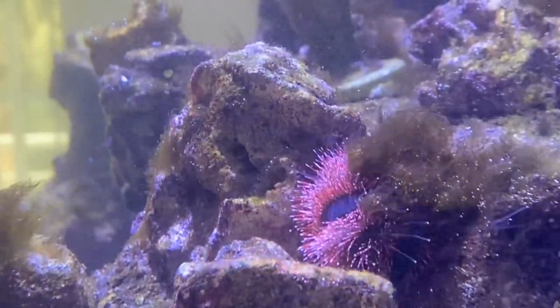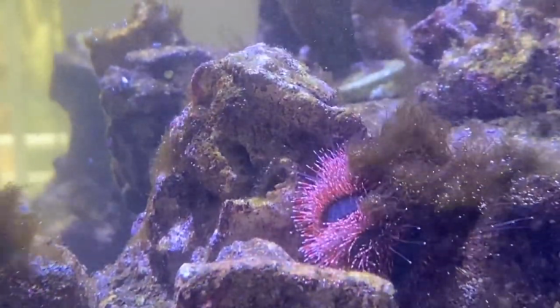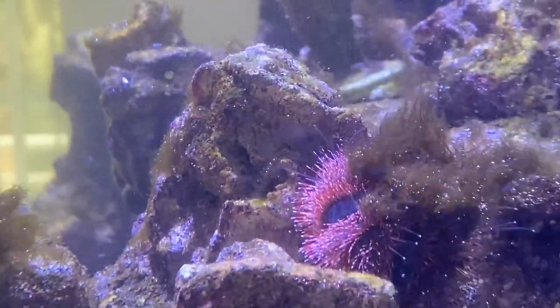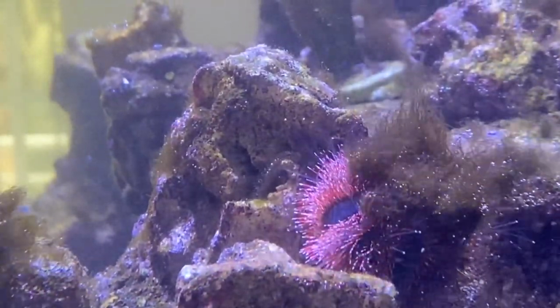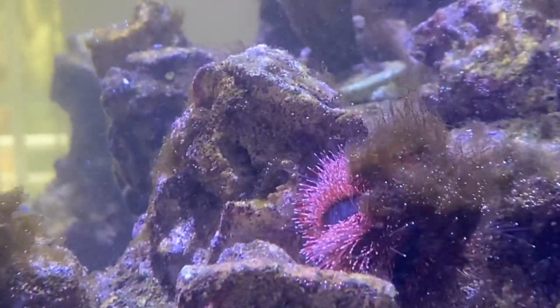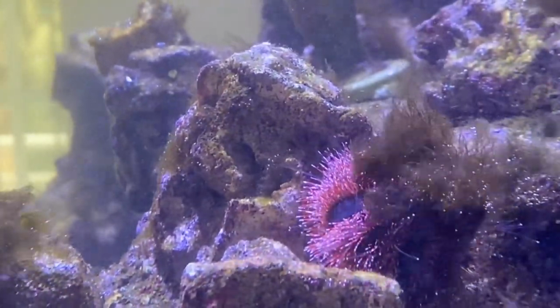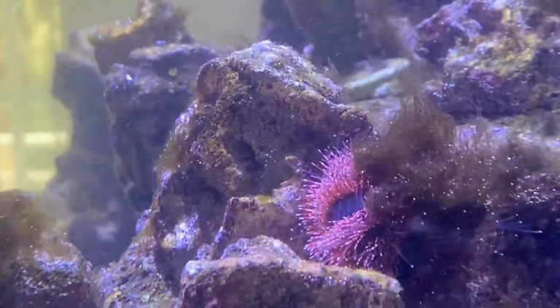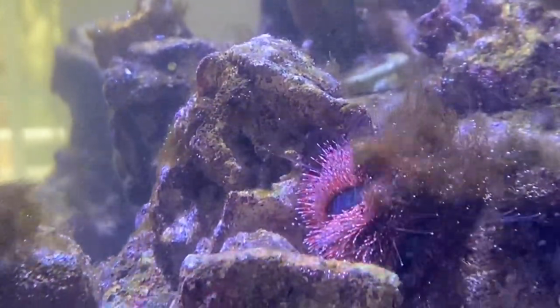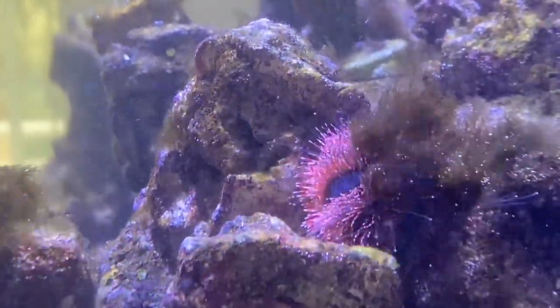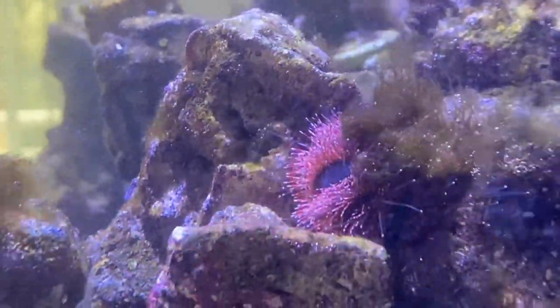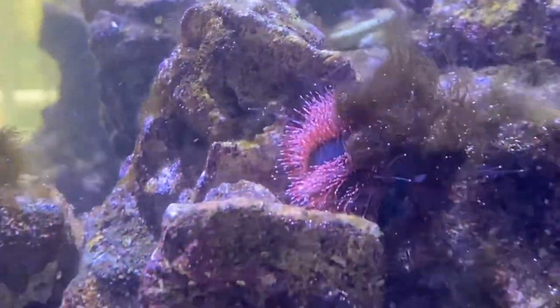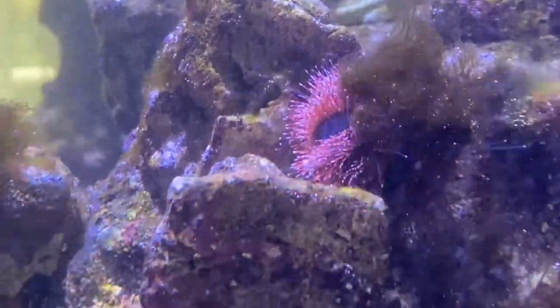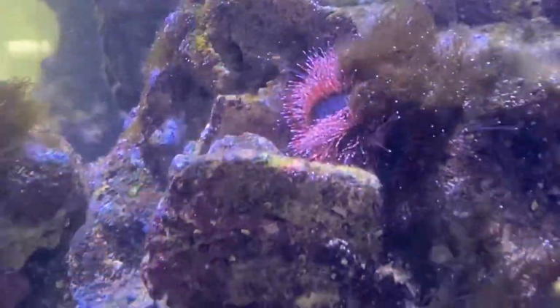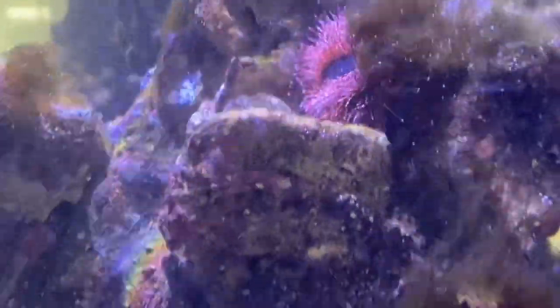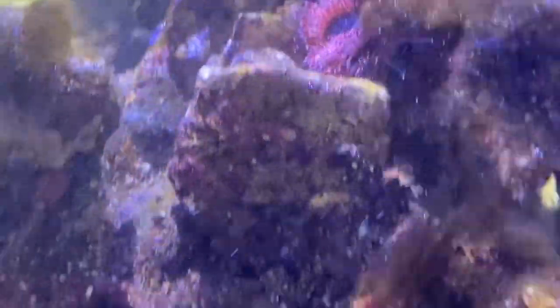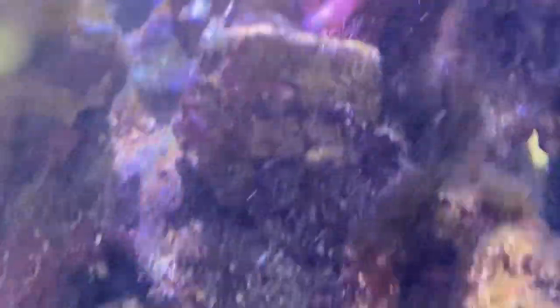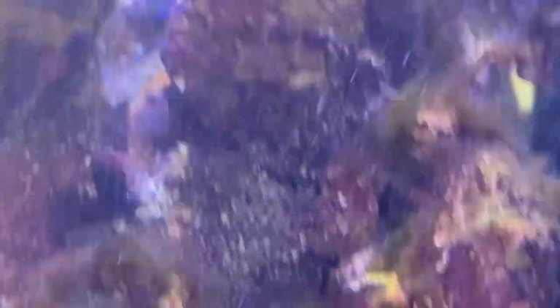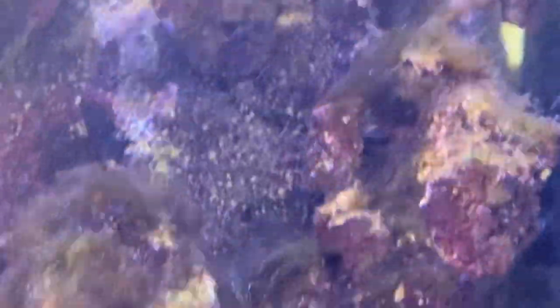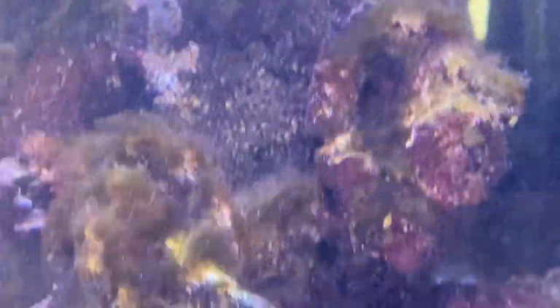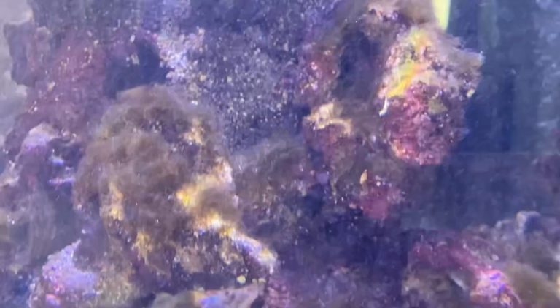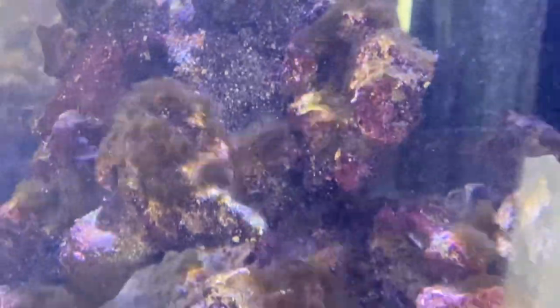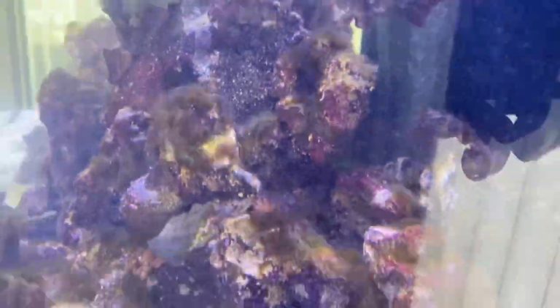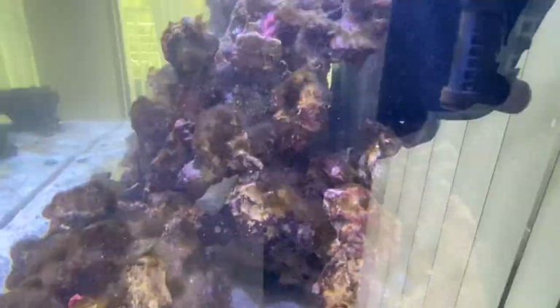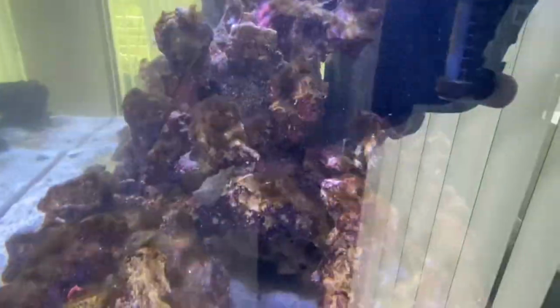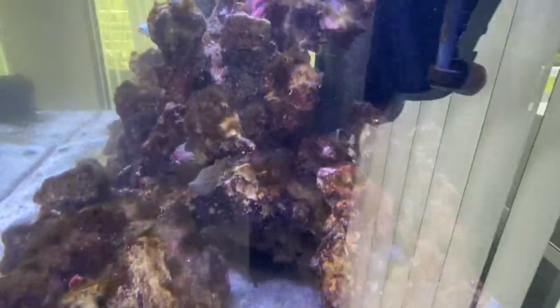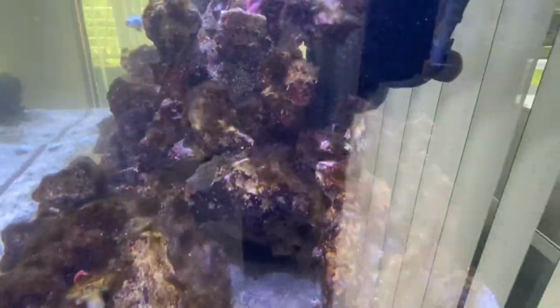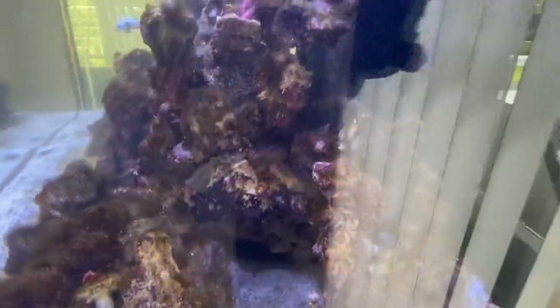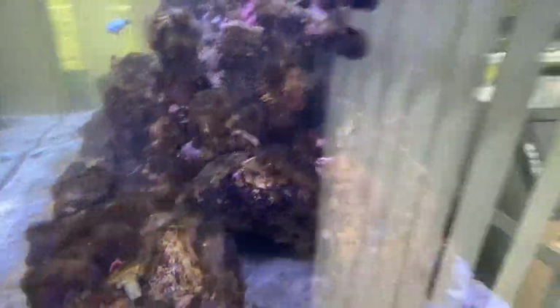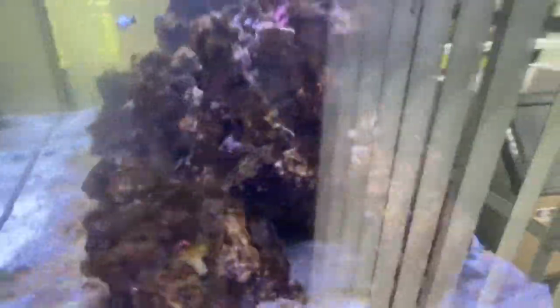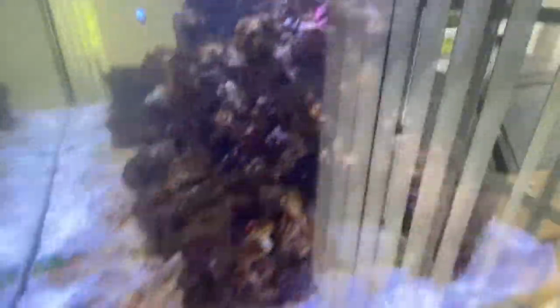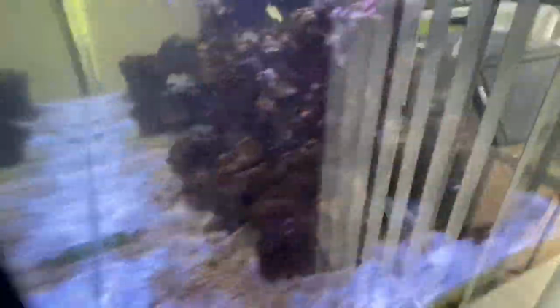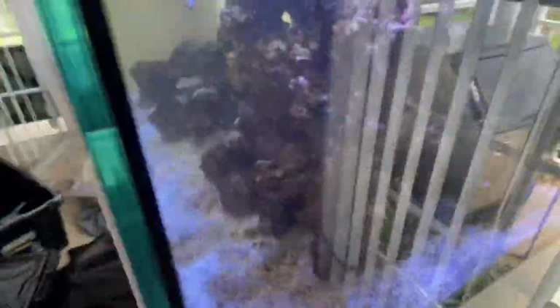You can see right there we have an urchin in here and a couple of snails. I love putting urchins in because I think they do a really good job on hair algae.